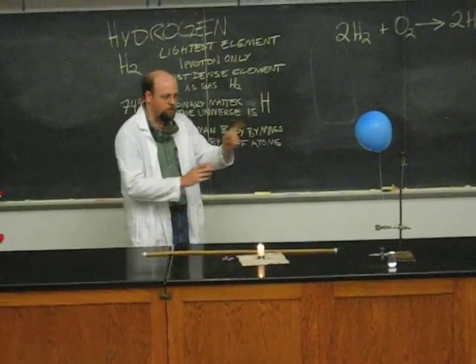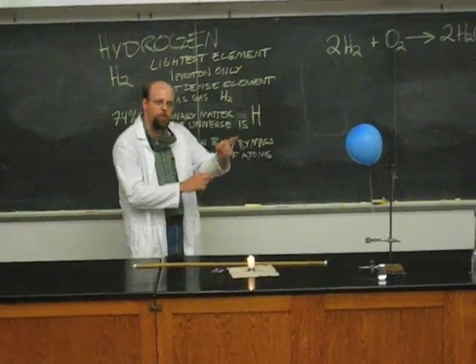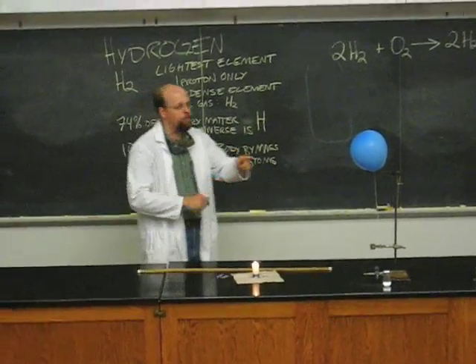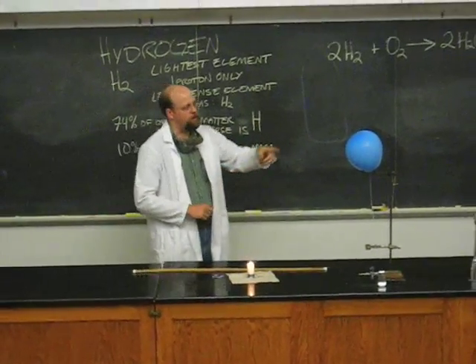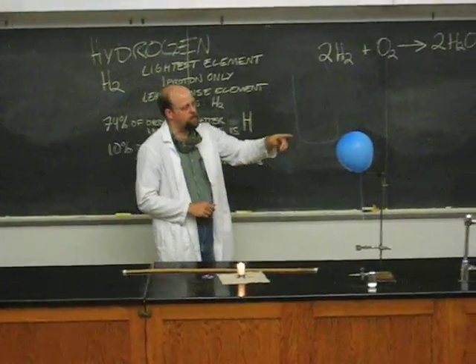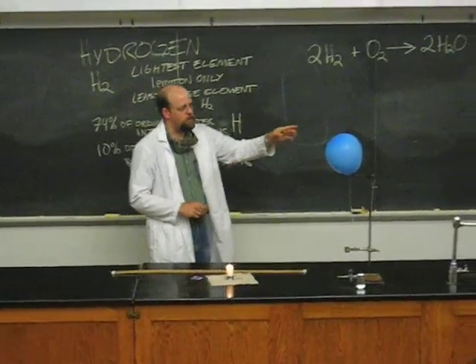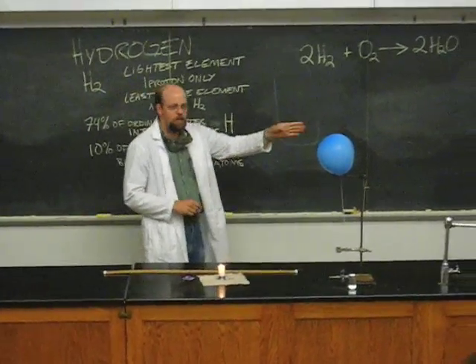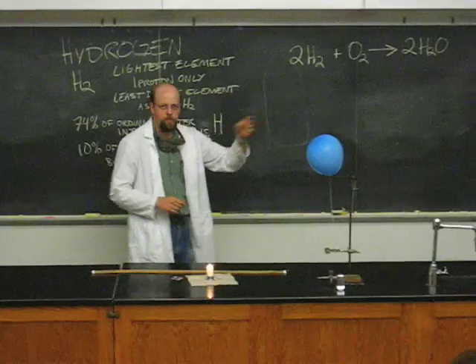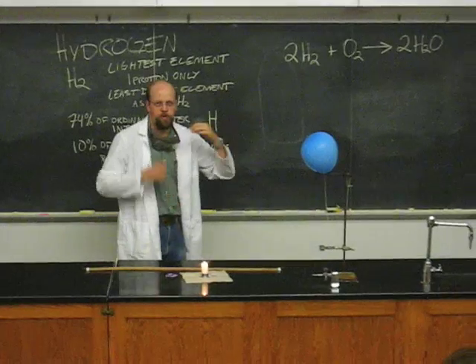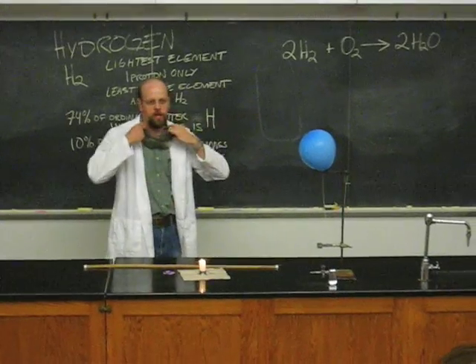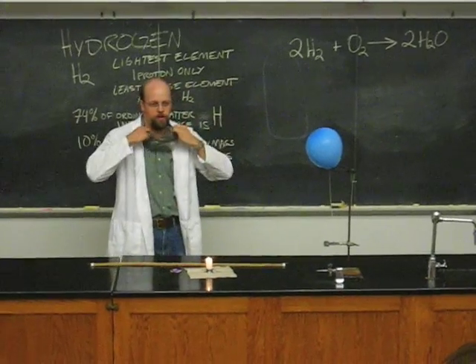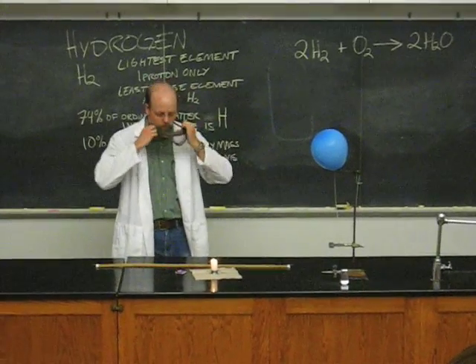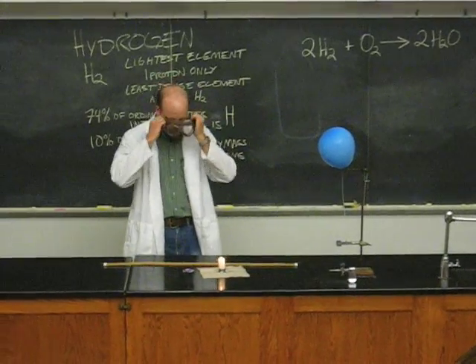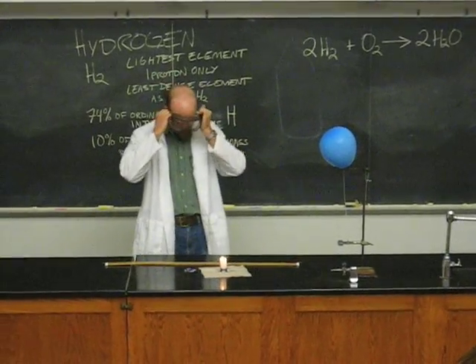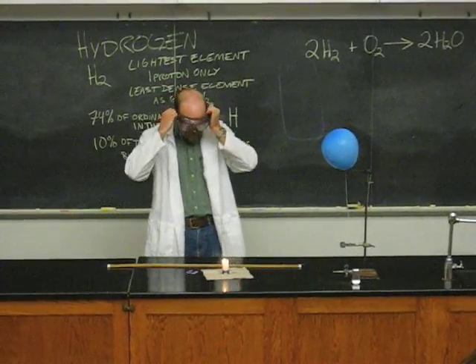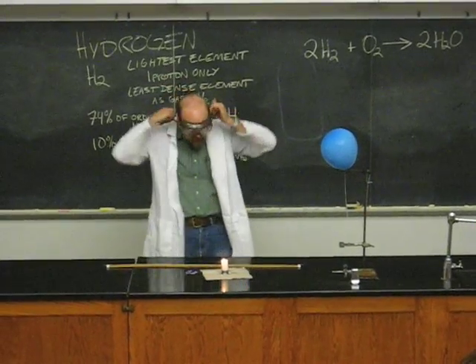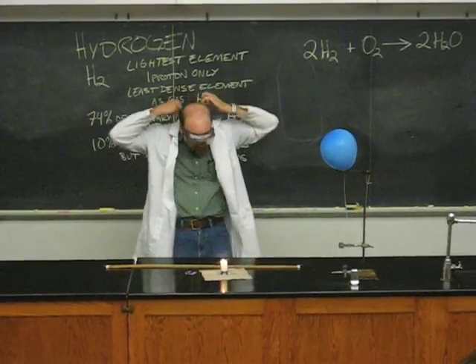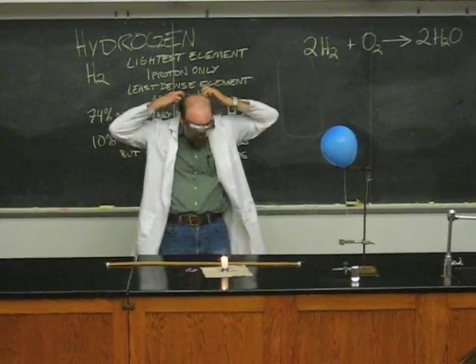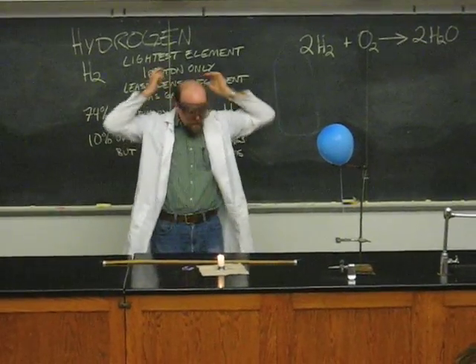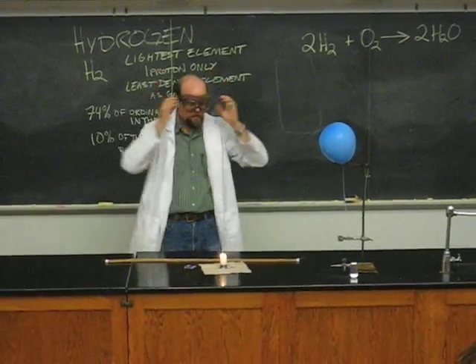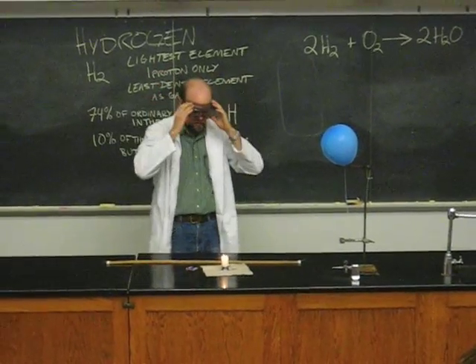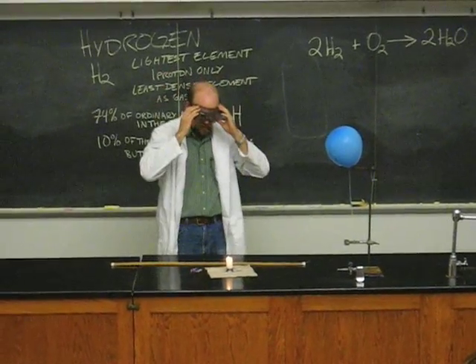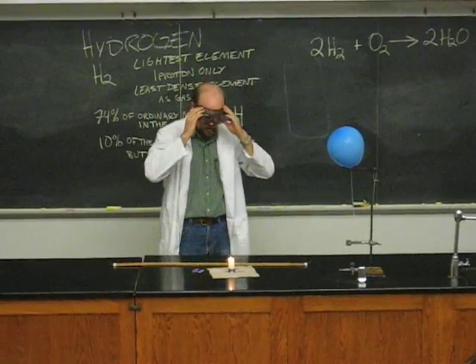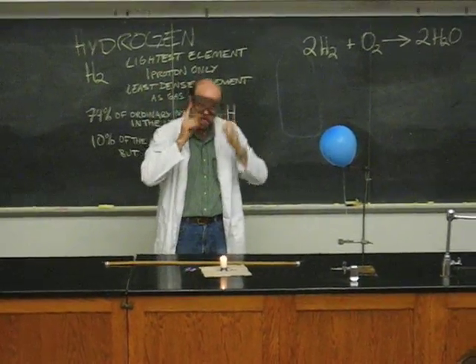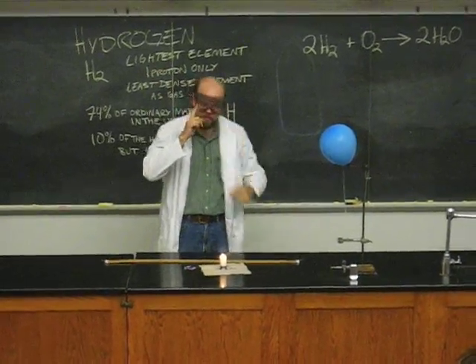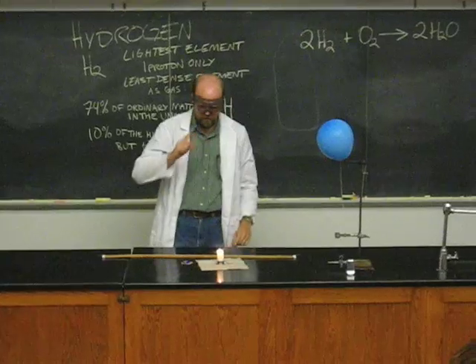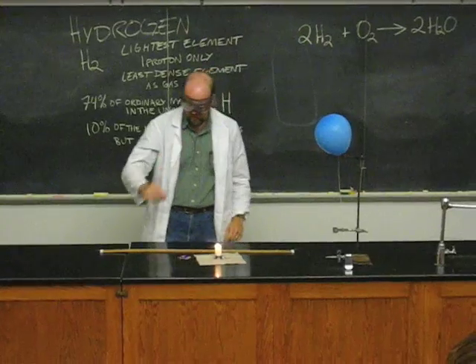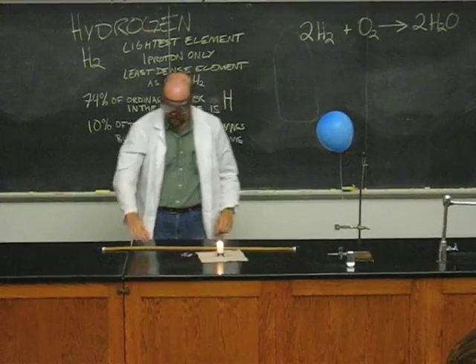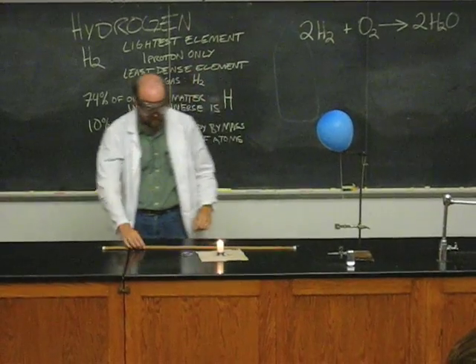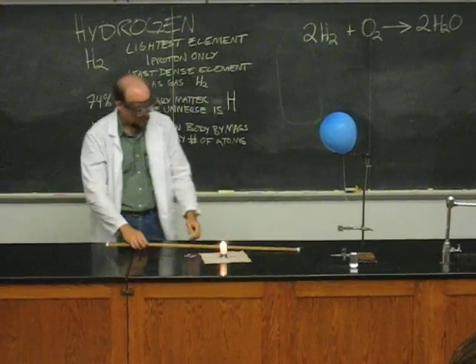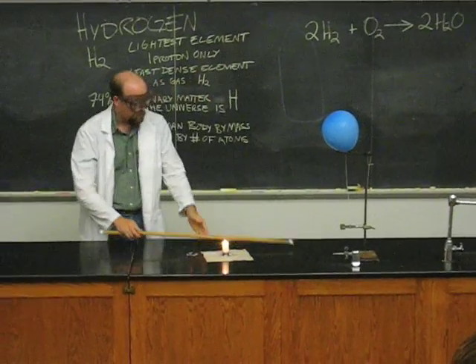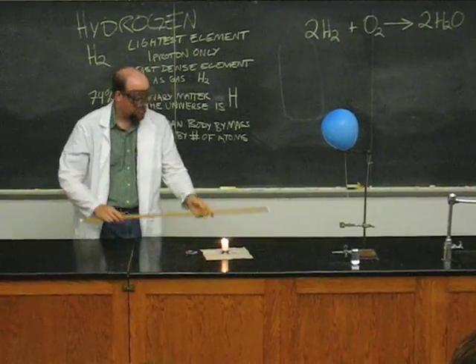I'm going to do one with the lights on and one with the lights off. So let's do one with the lights on. Safety first, ladies and gentlemen.